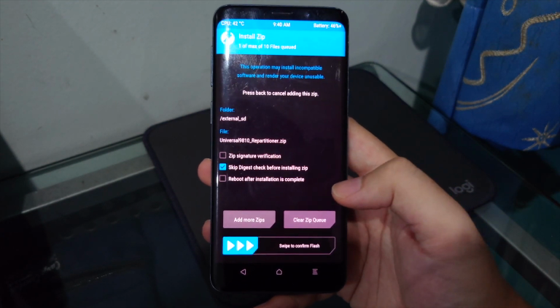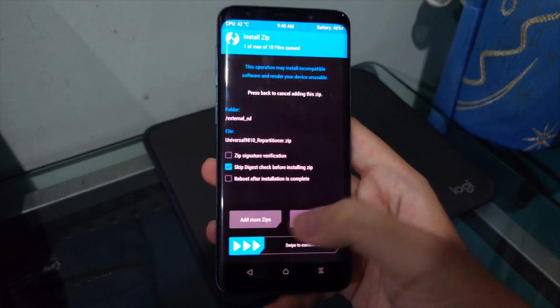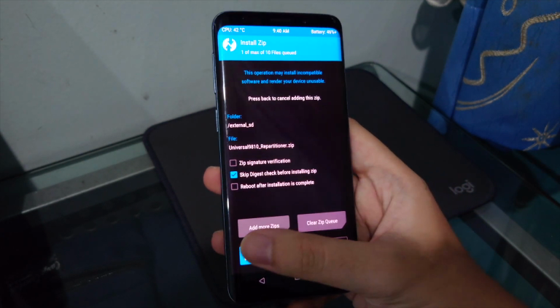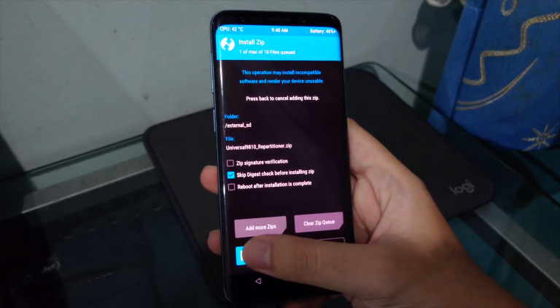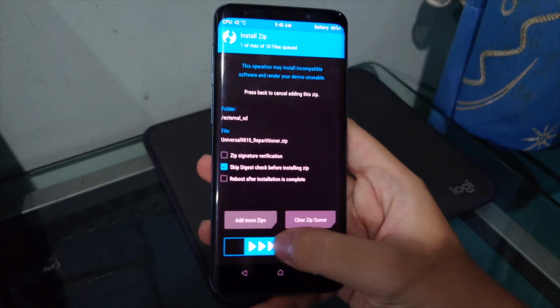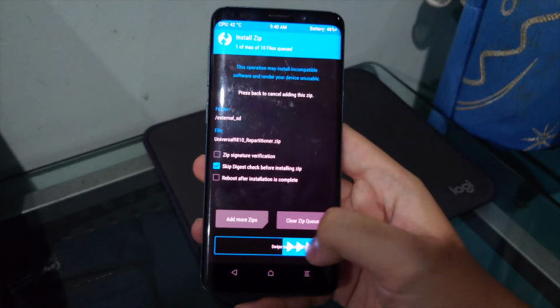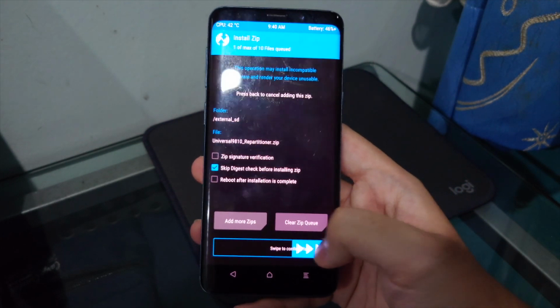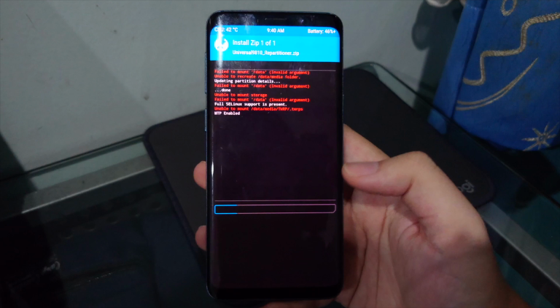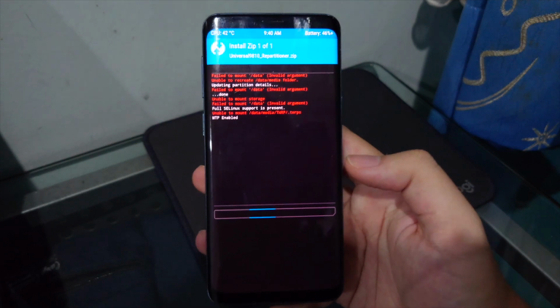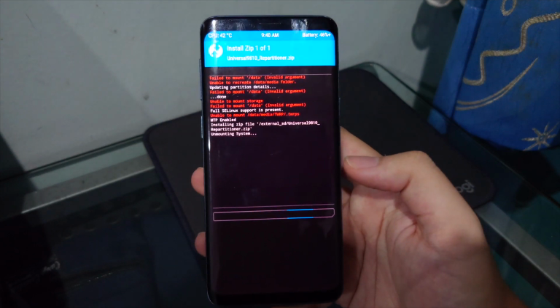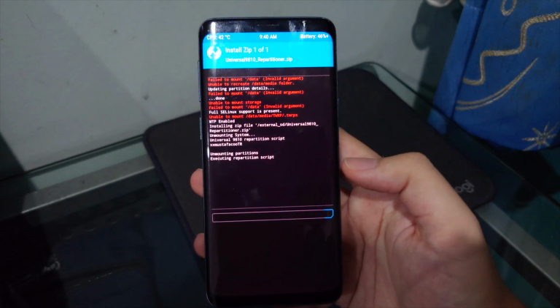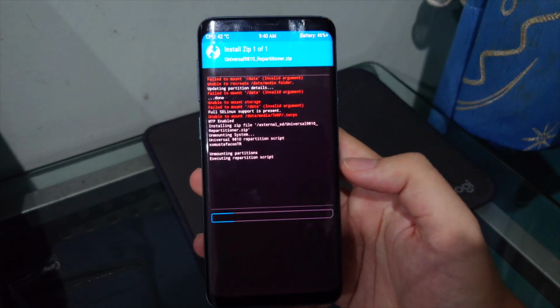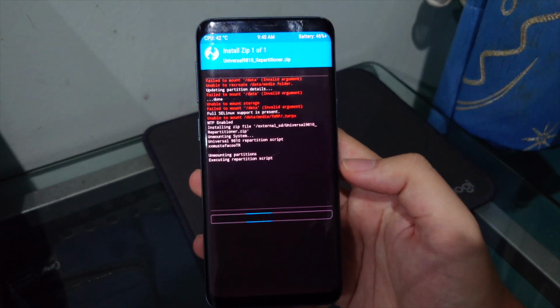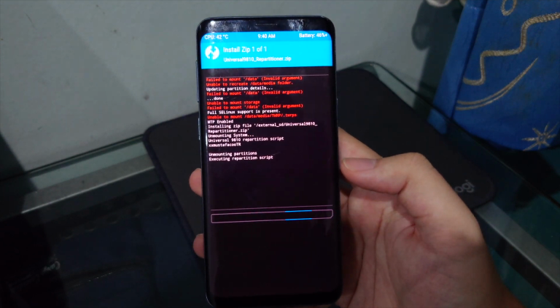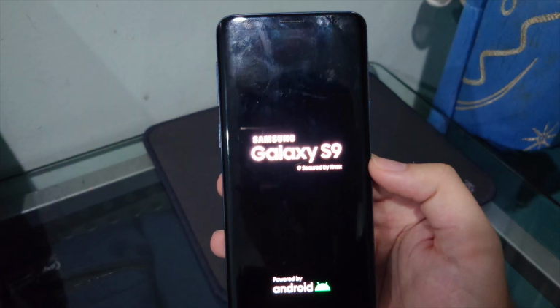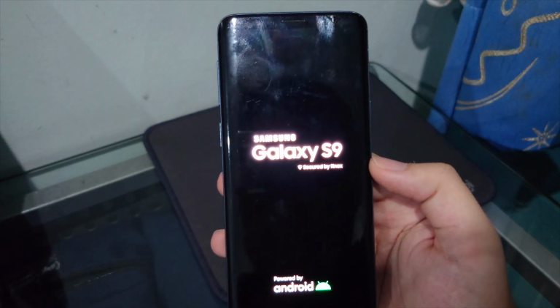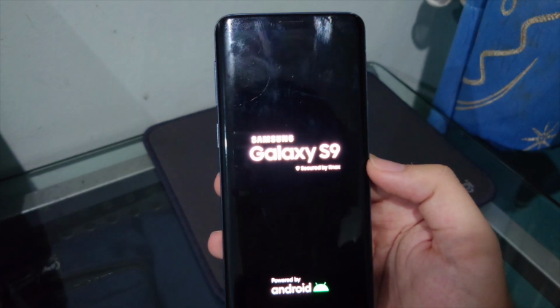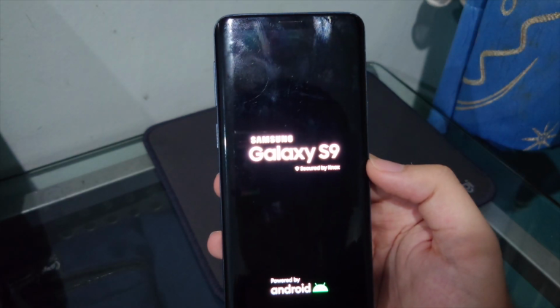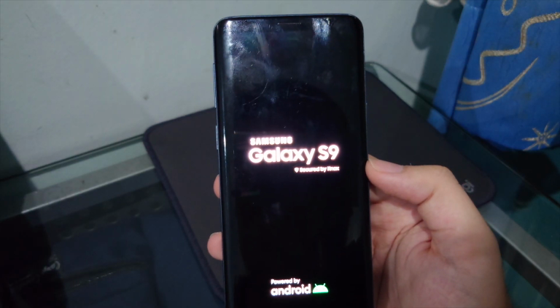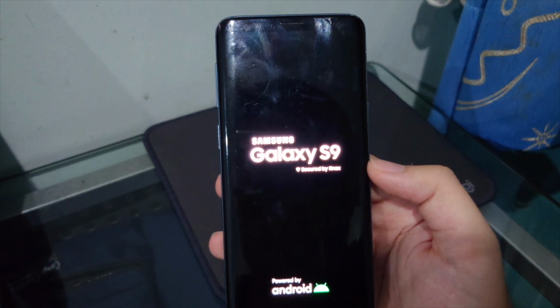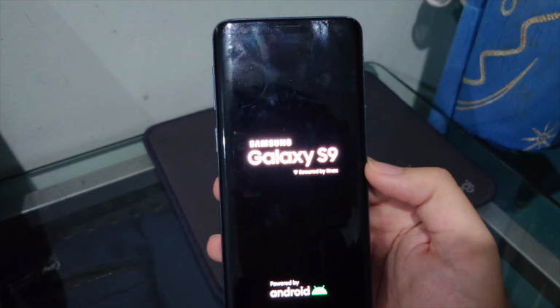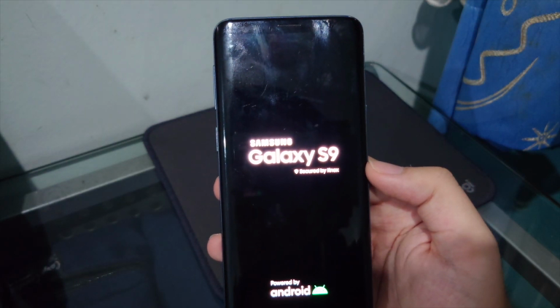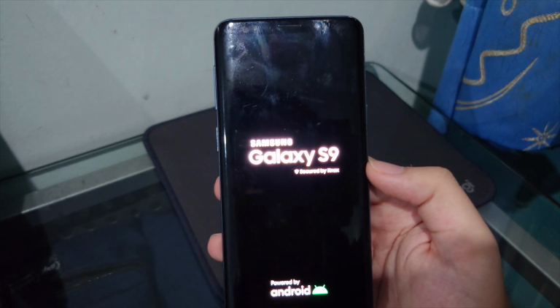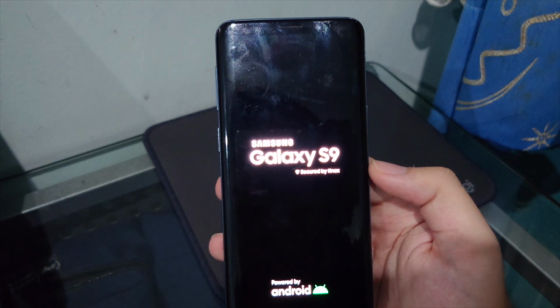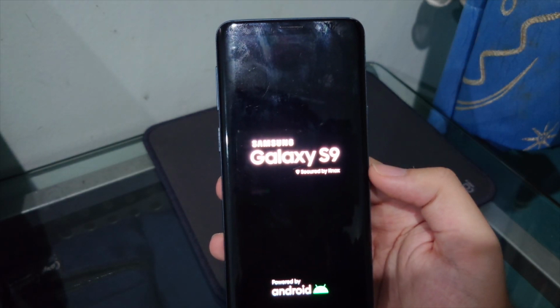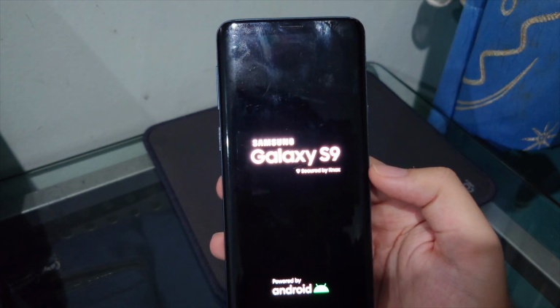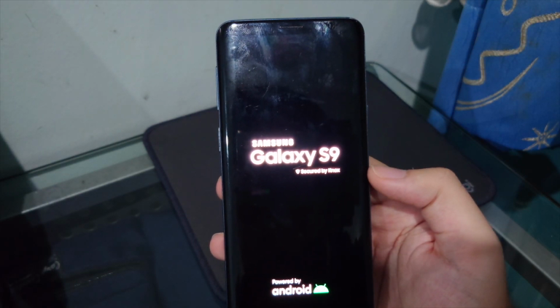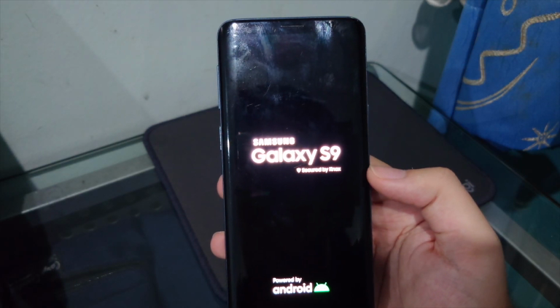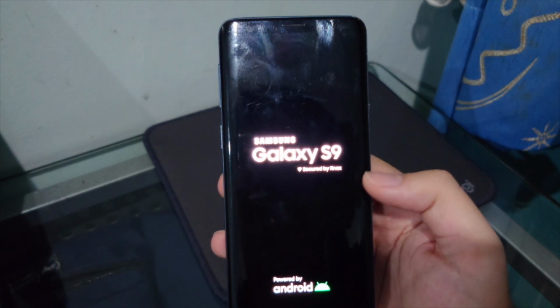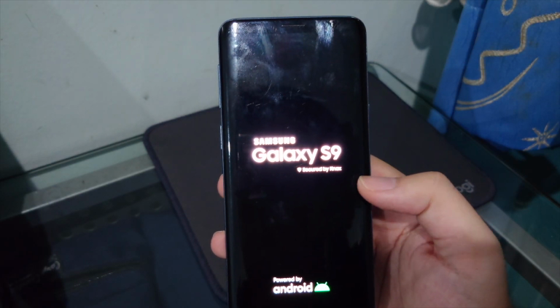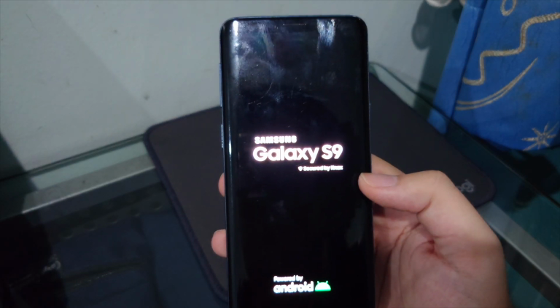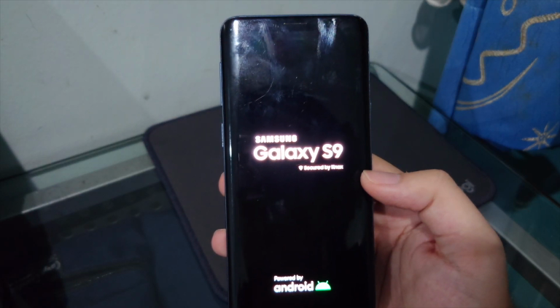In TWRP, tap Install, select the repartitioner file, and confirm the flash. The phone will automatically reboot back into TWRP.